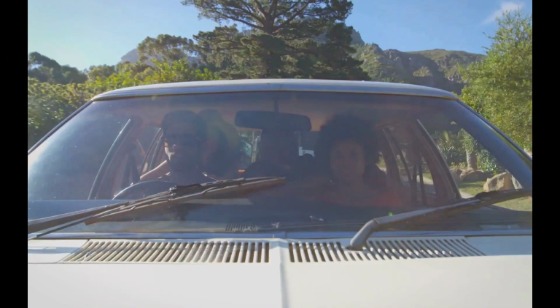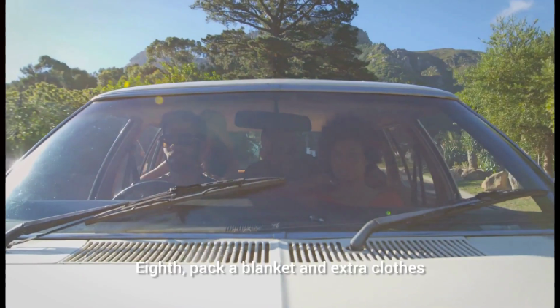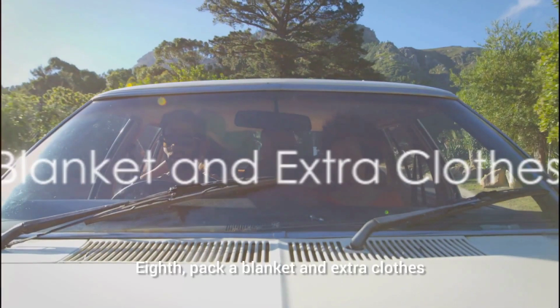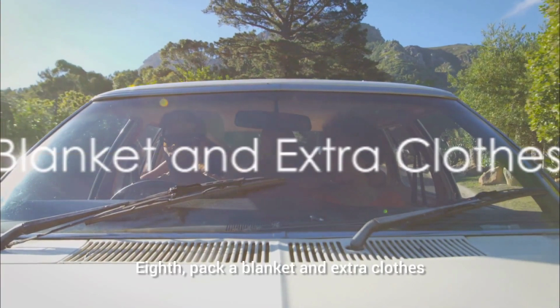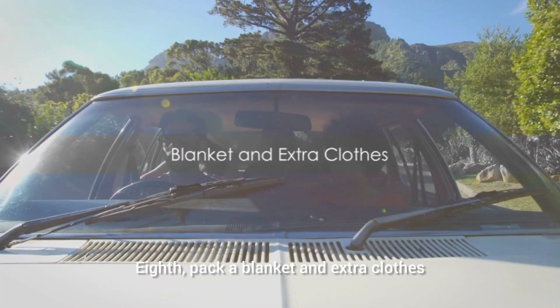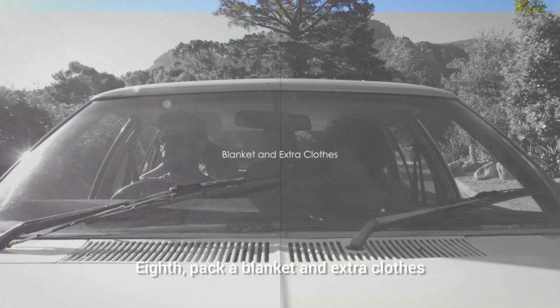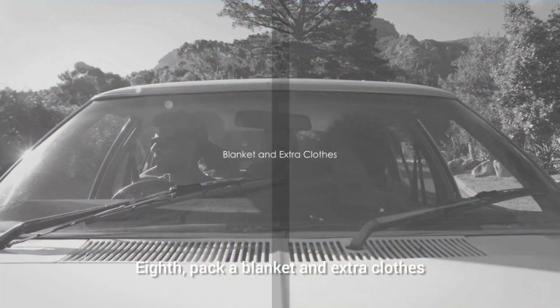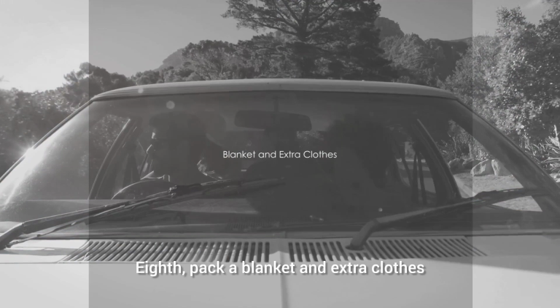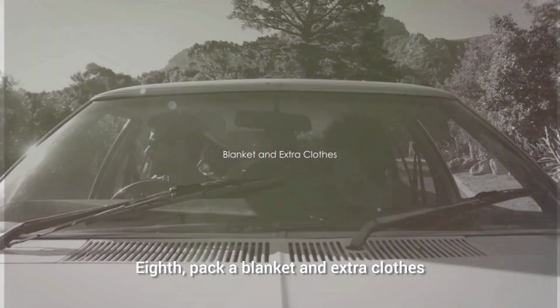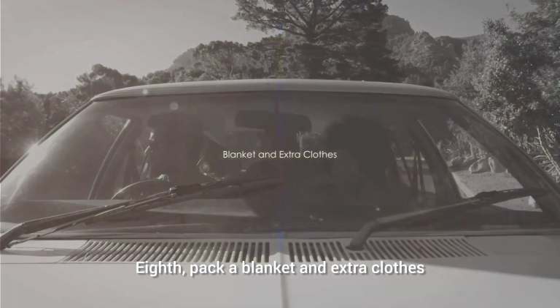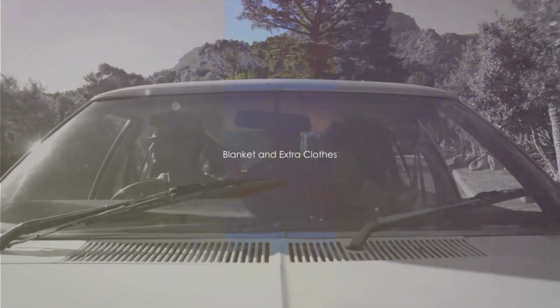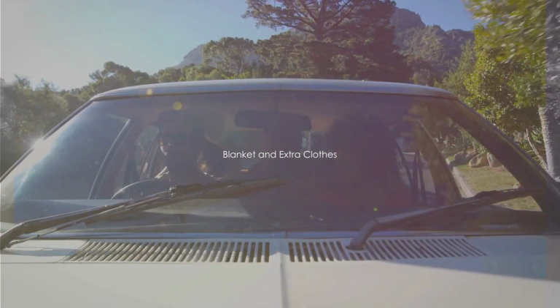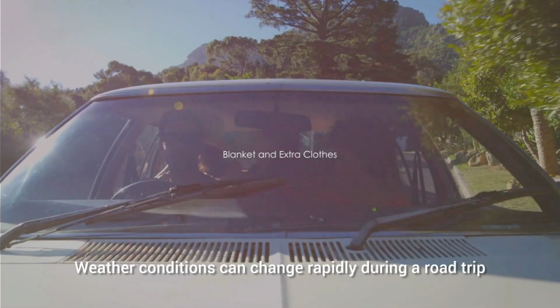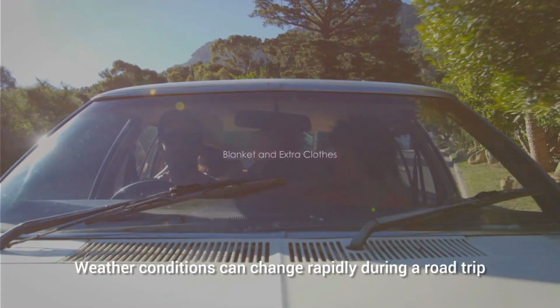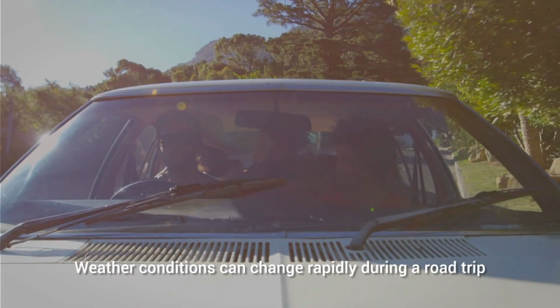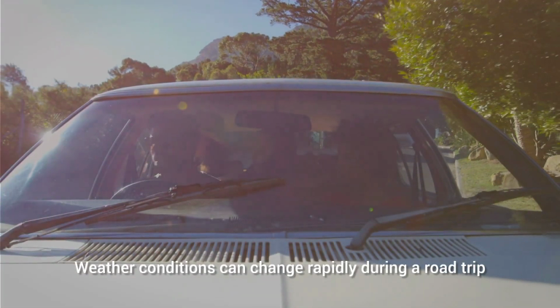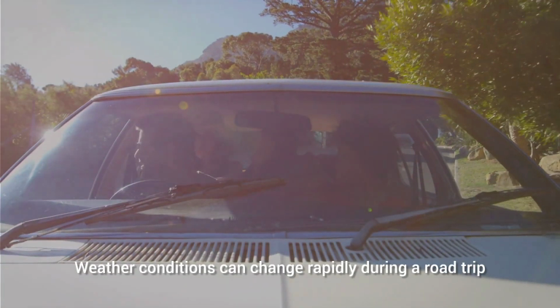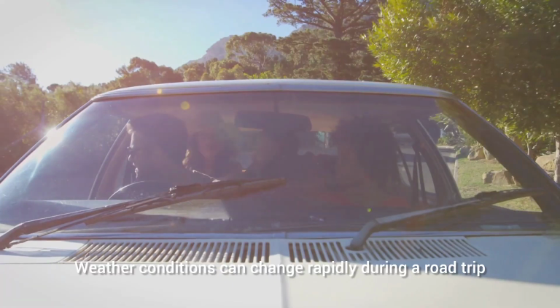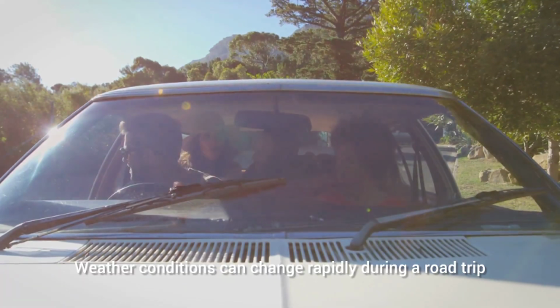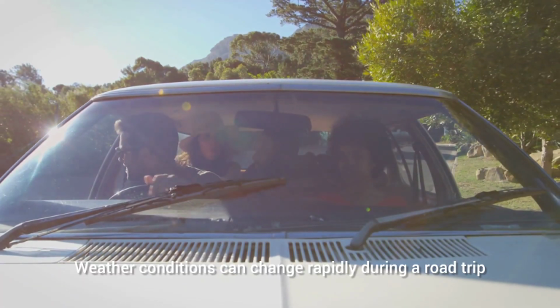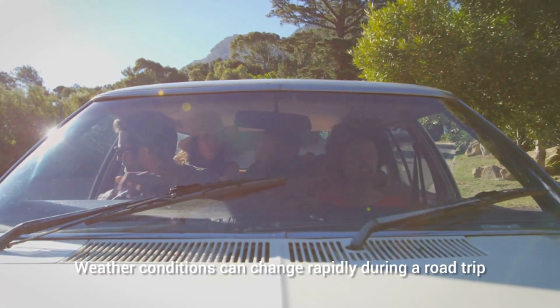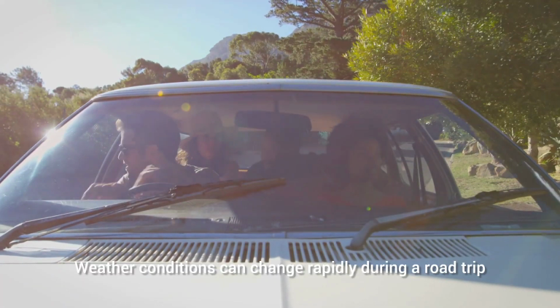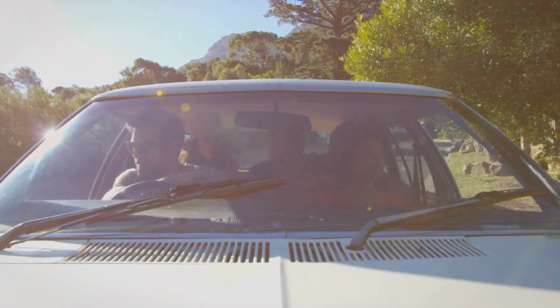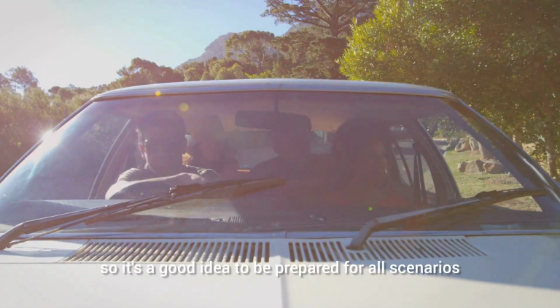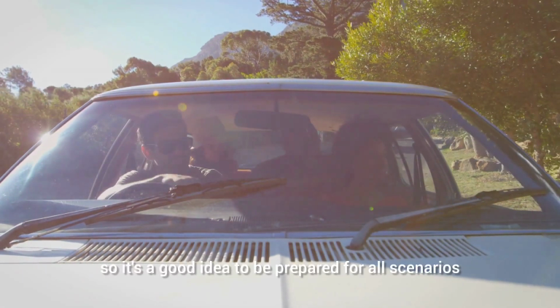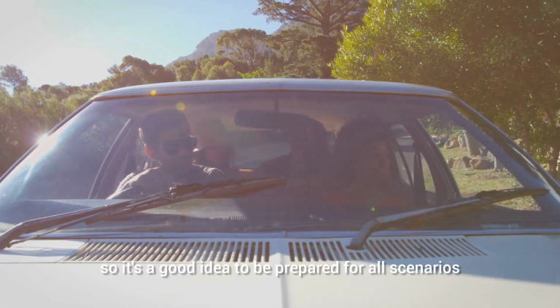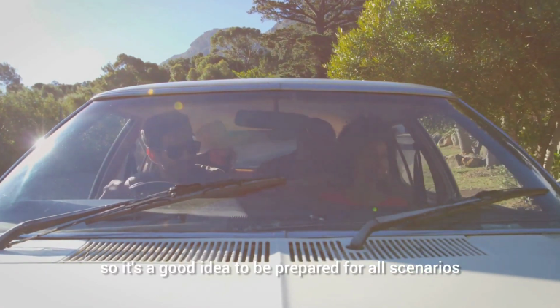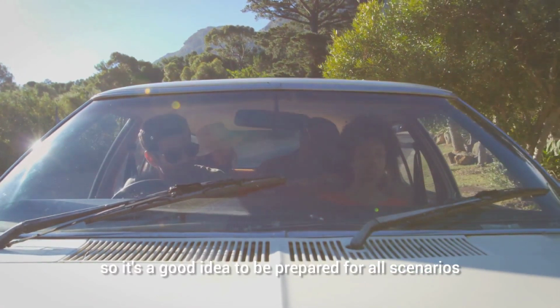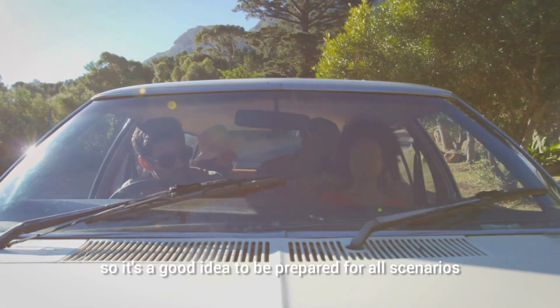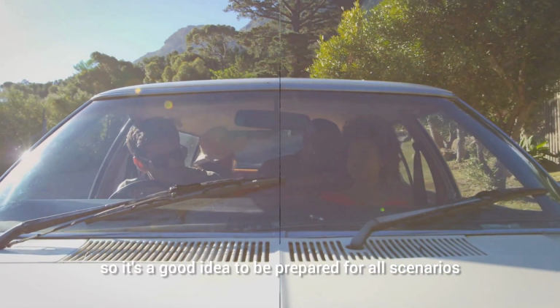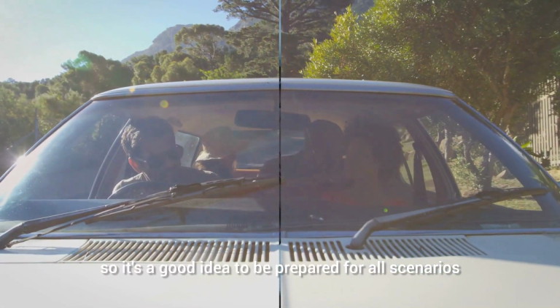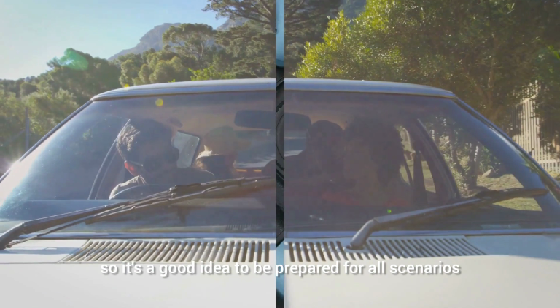Eighth, pack a blanket and extra clothes. Weather conditions can change rapidly during a road trip, so it's a good idea to be prepared for all scenarios.